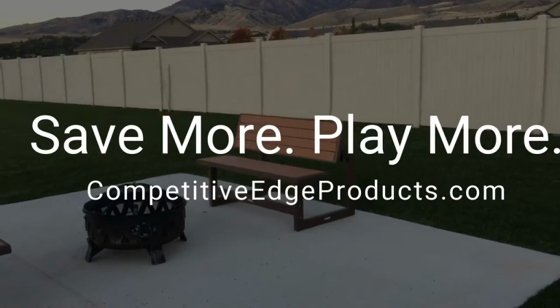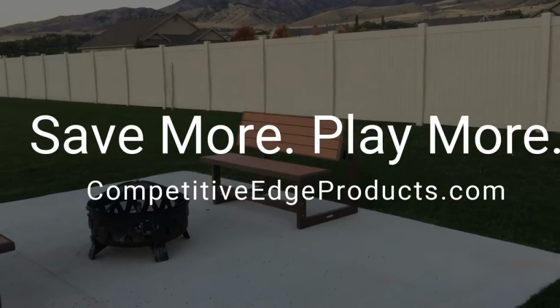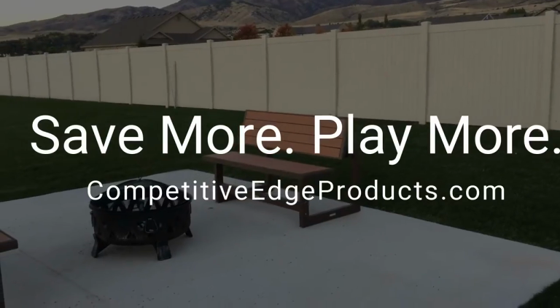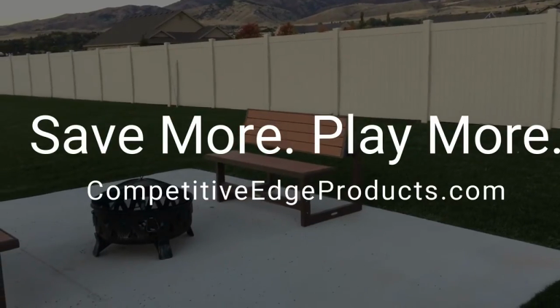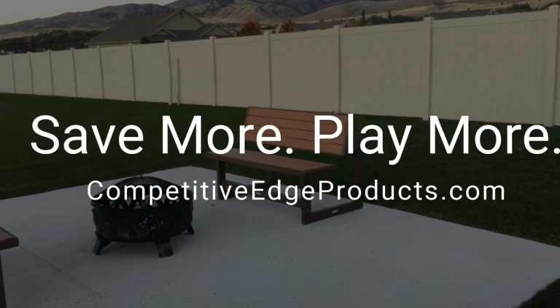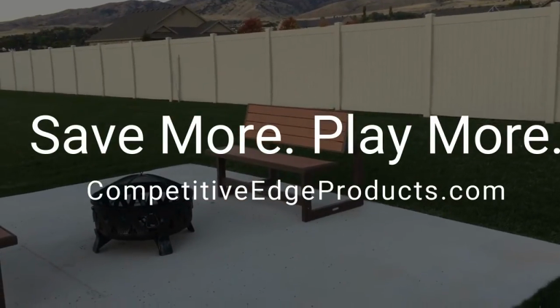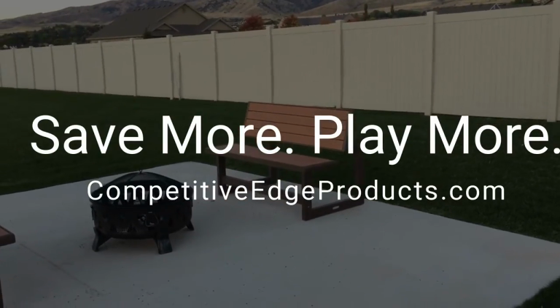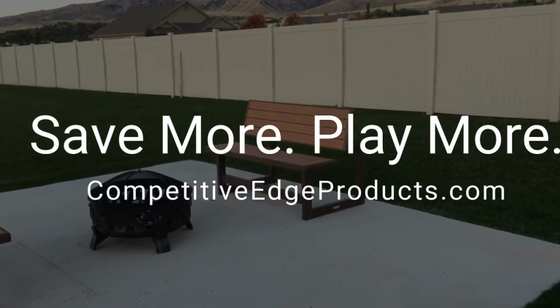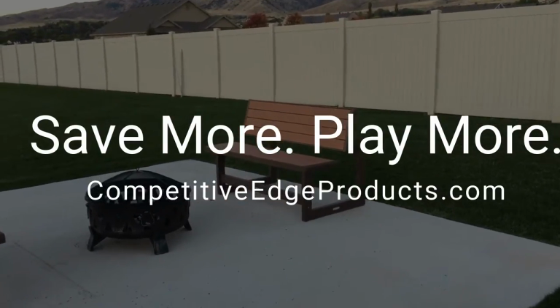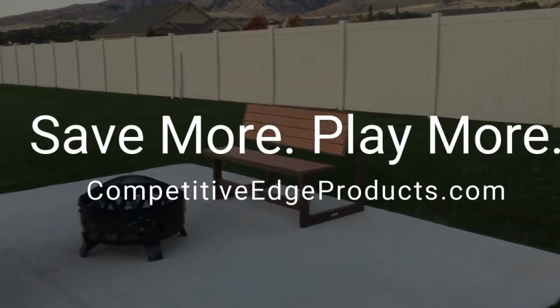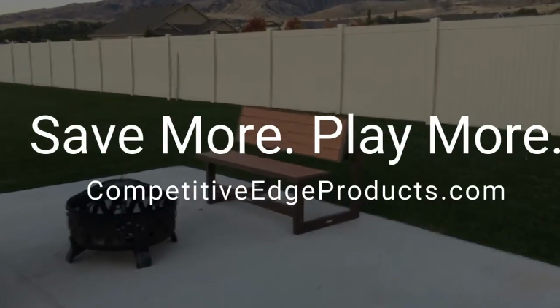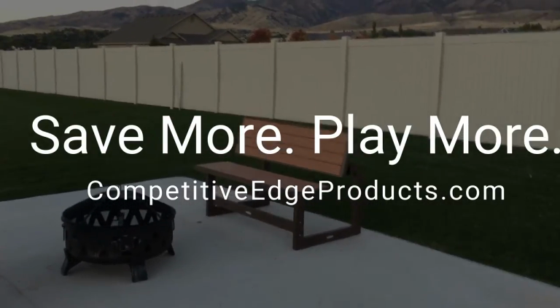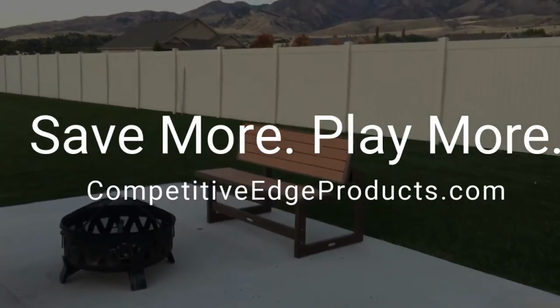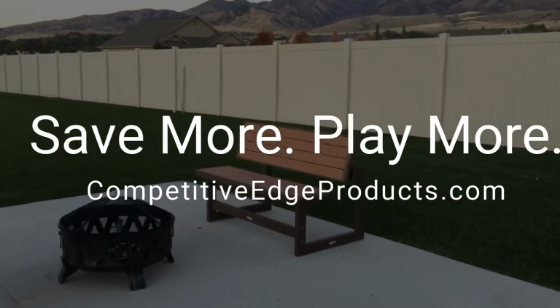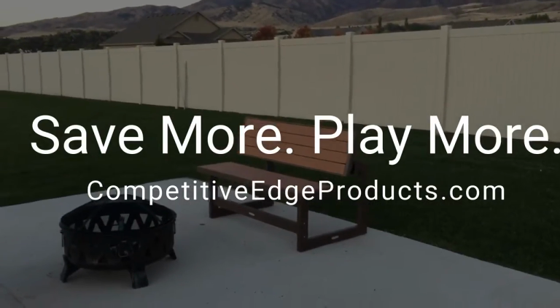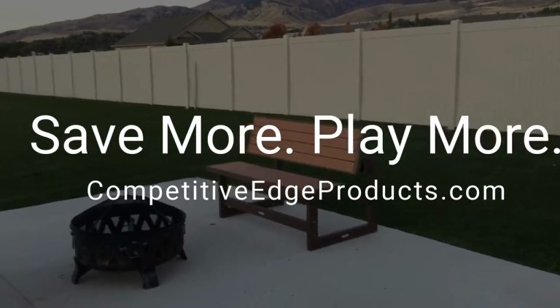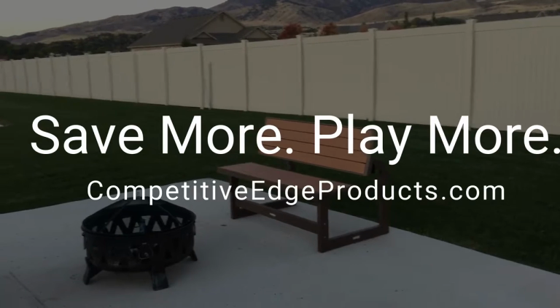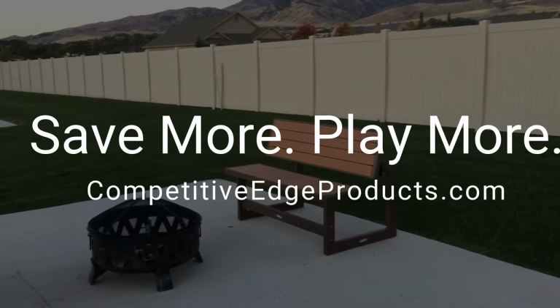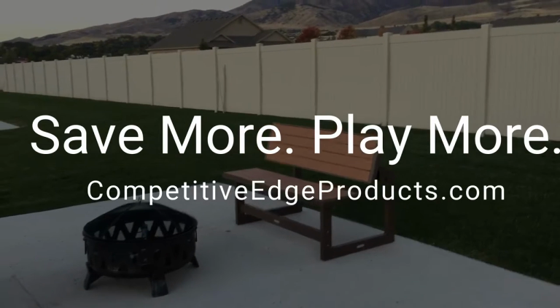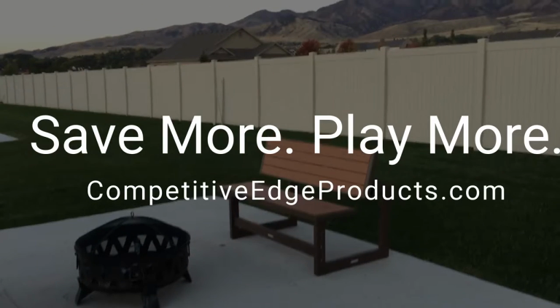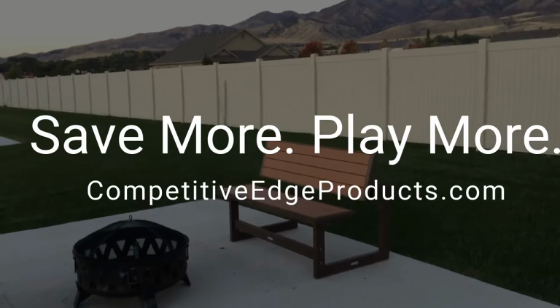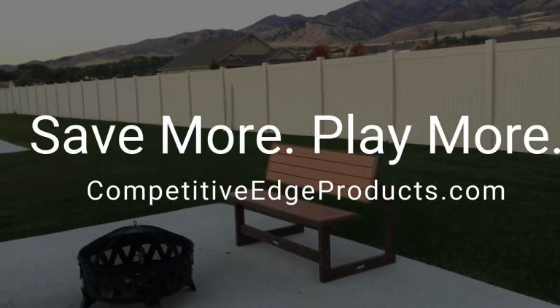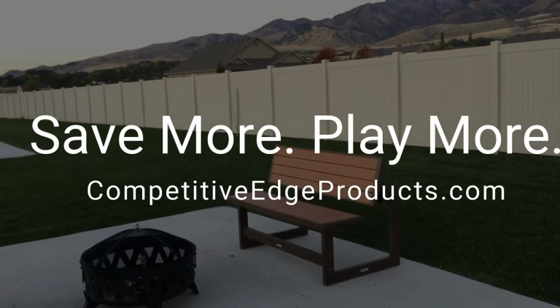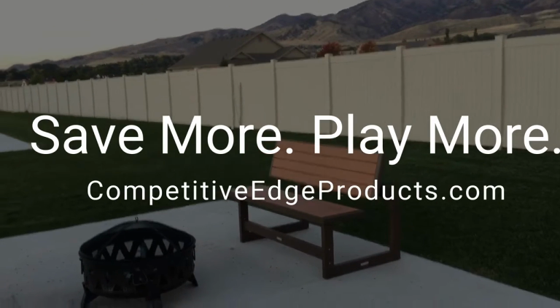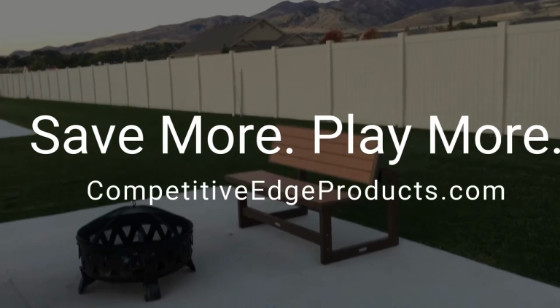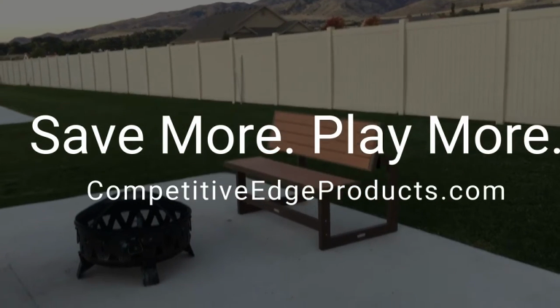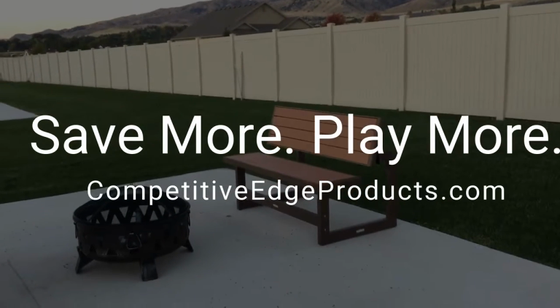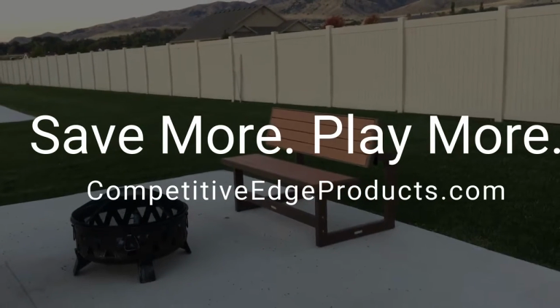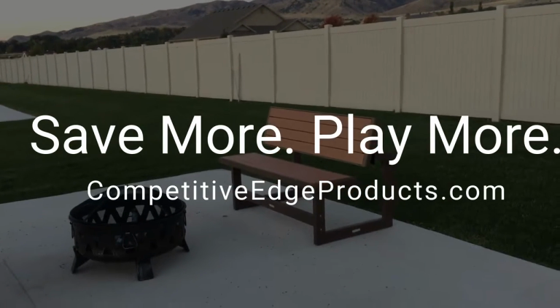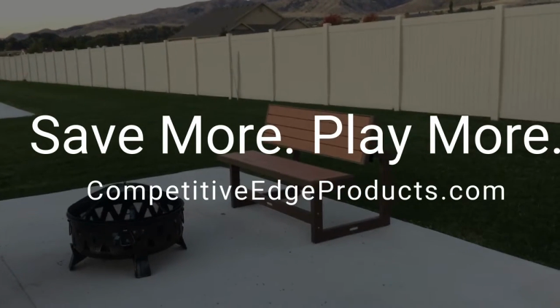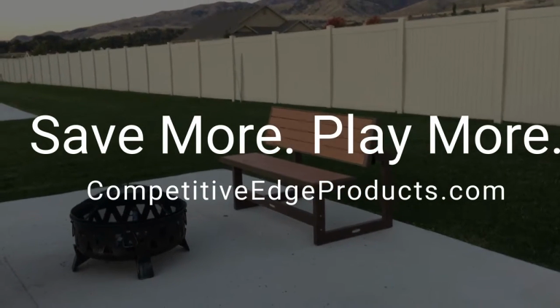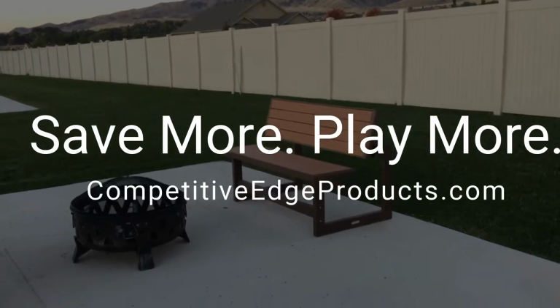For pricing and availability, visit us at competitiveedgeproducts.com.